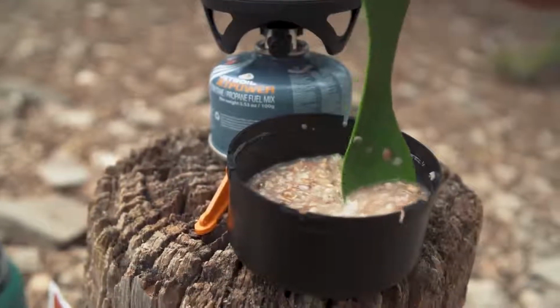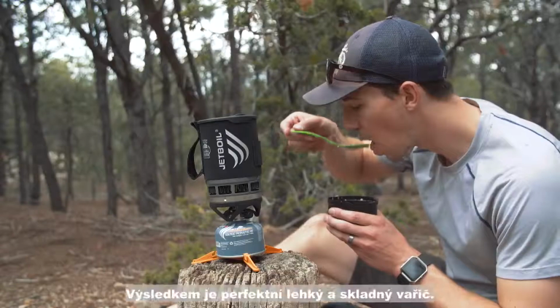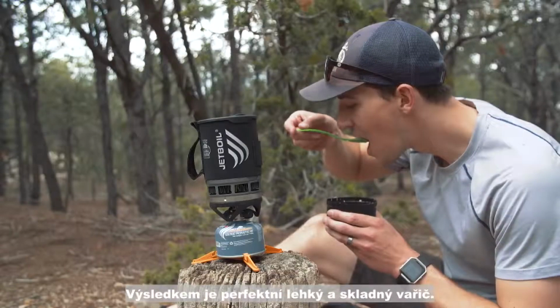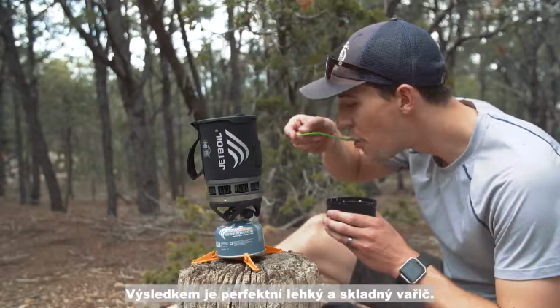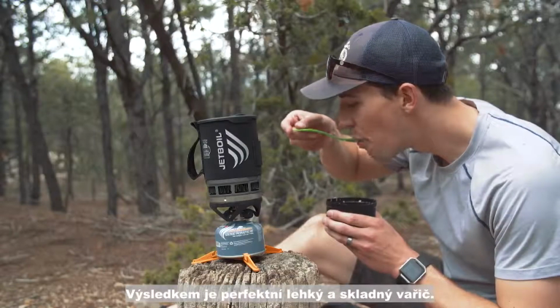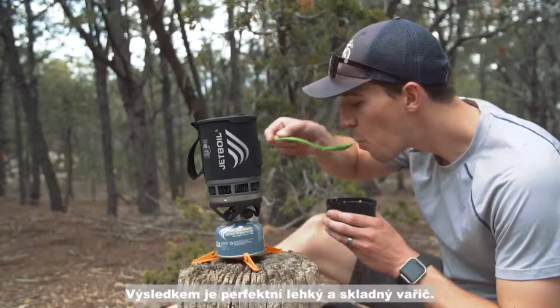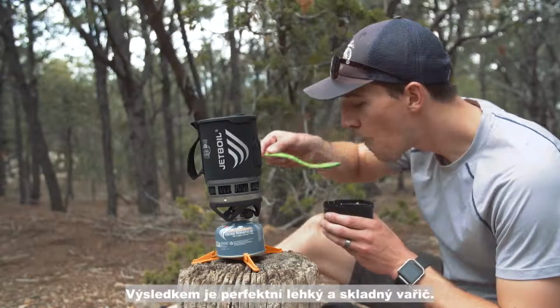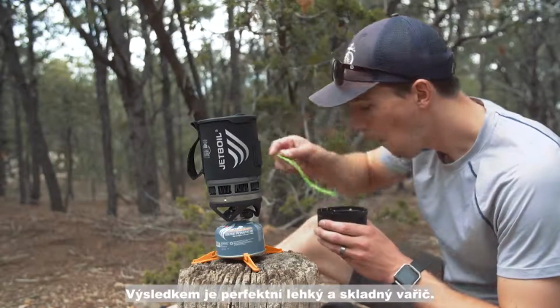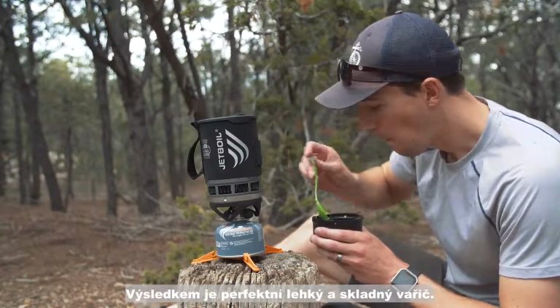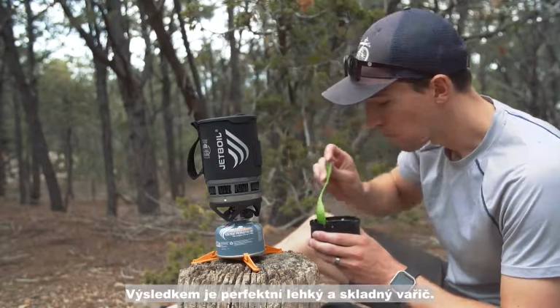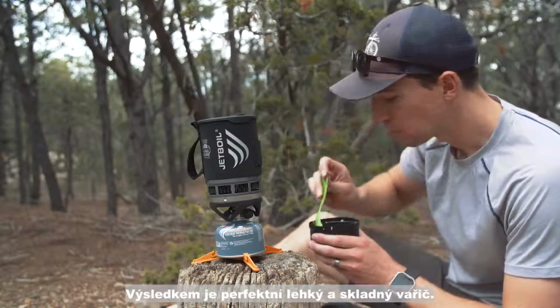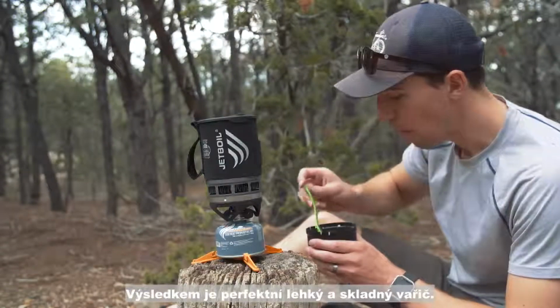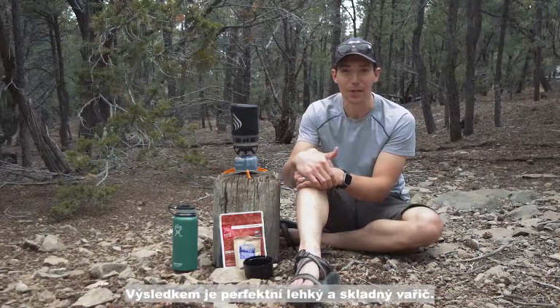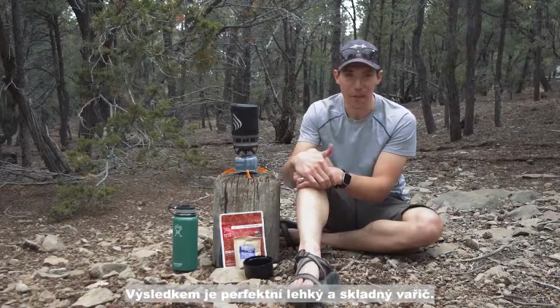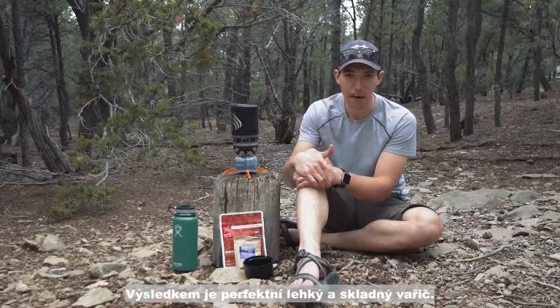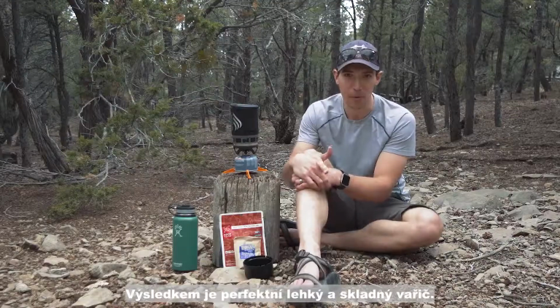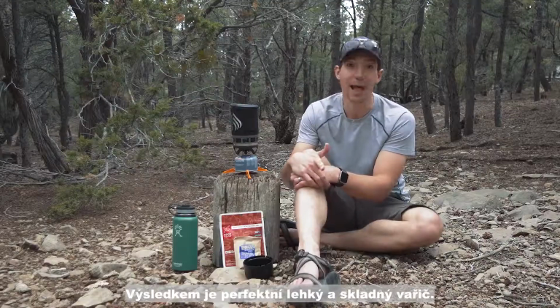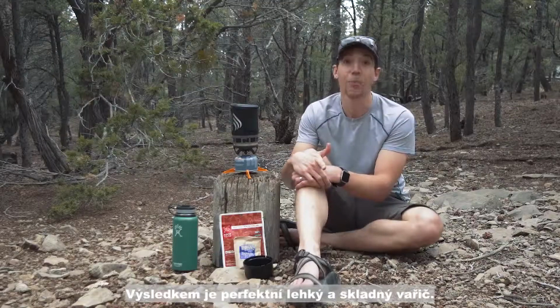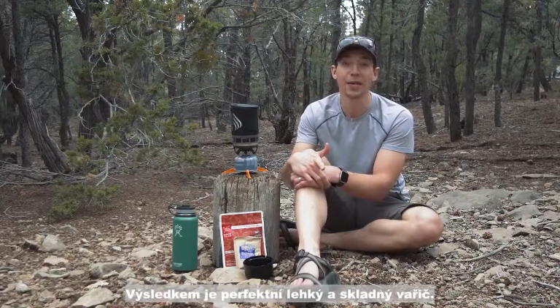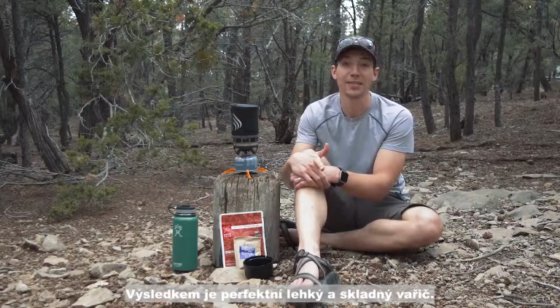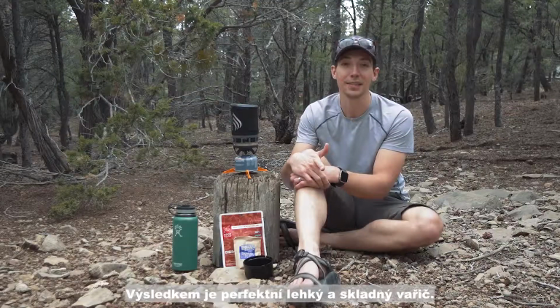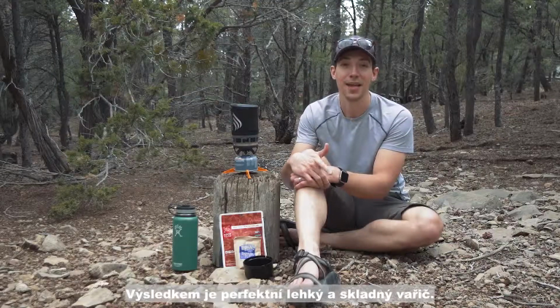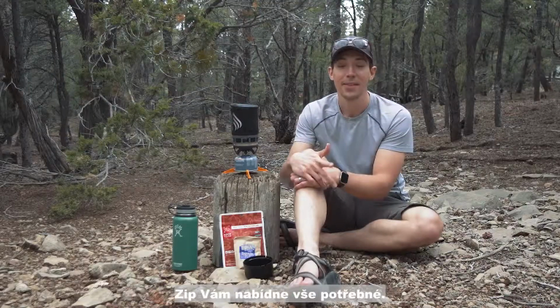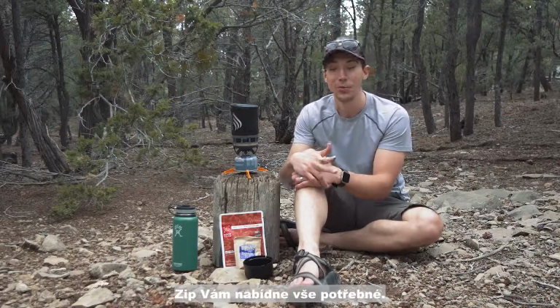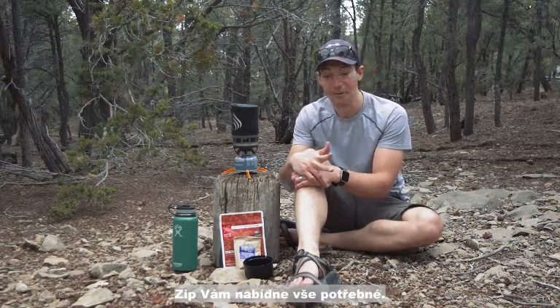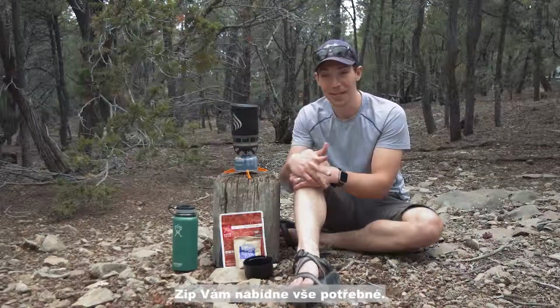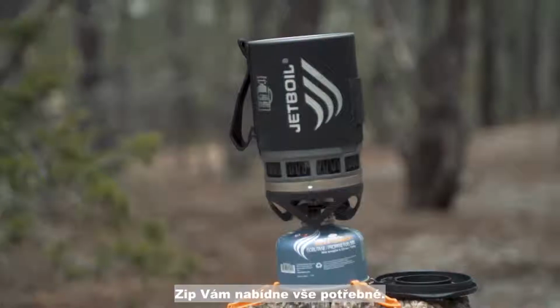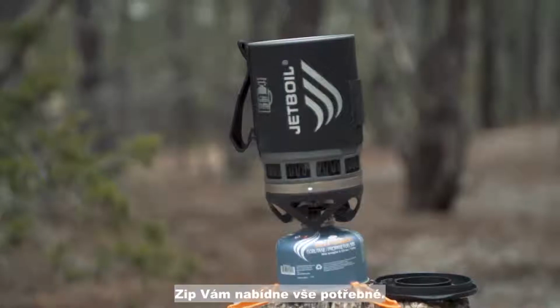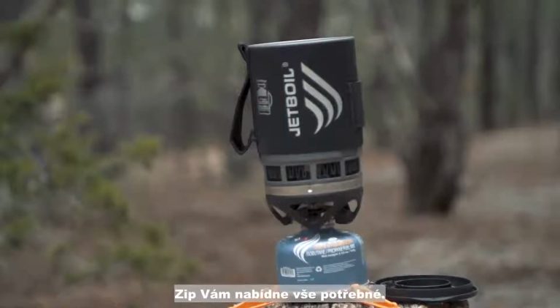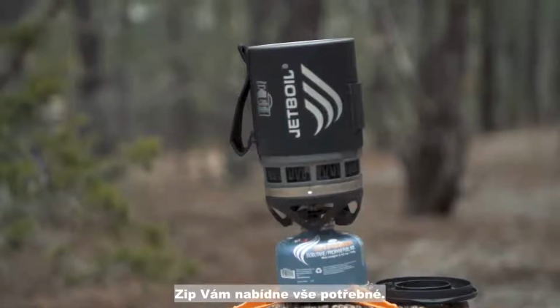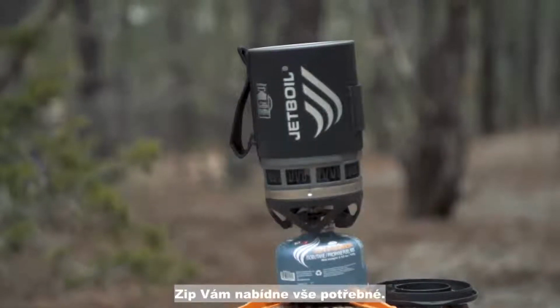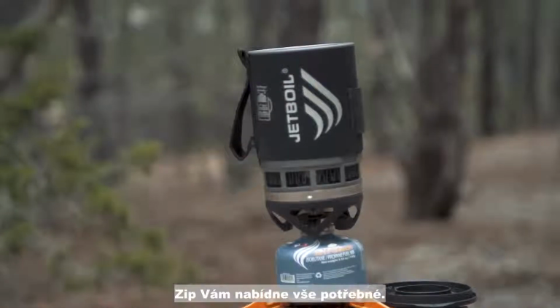All in all, the Zip is perfect for anybody looking for a lightweight and reliable cooking system. It gives you everything you need and nothing you don't.